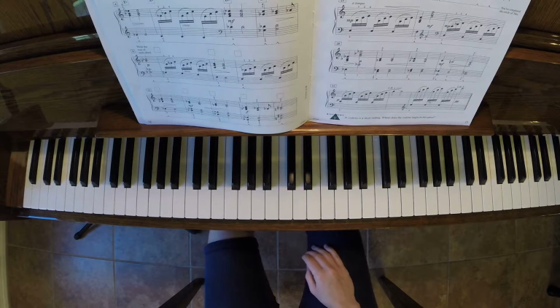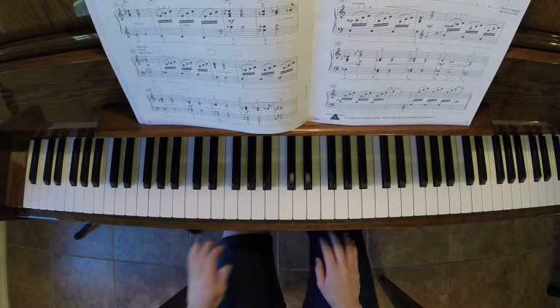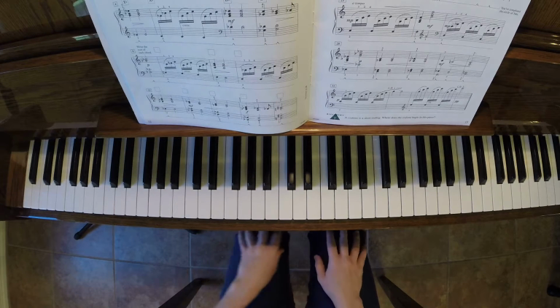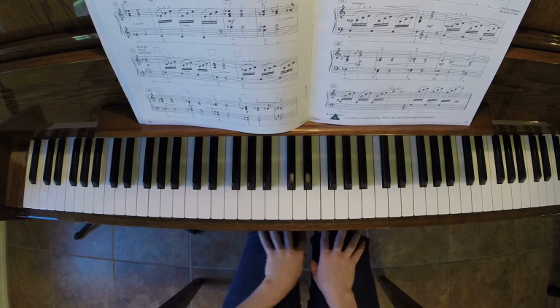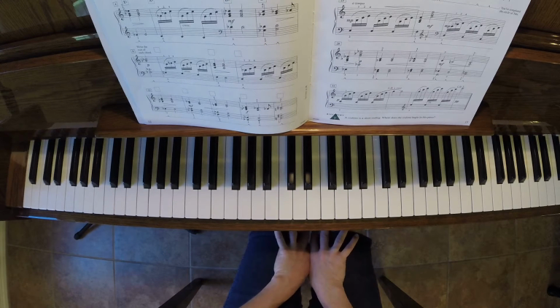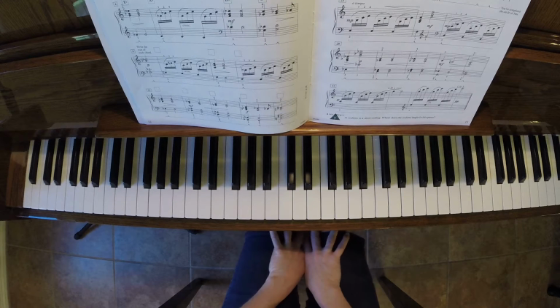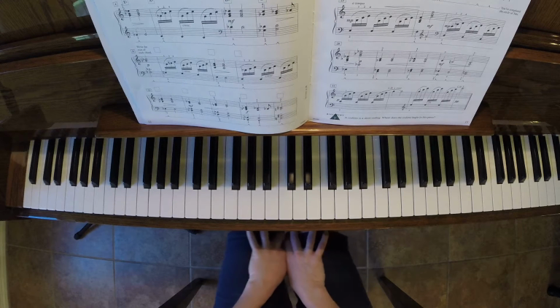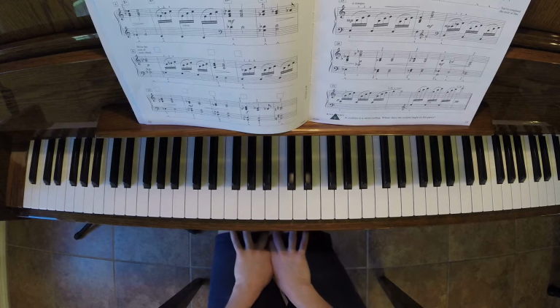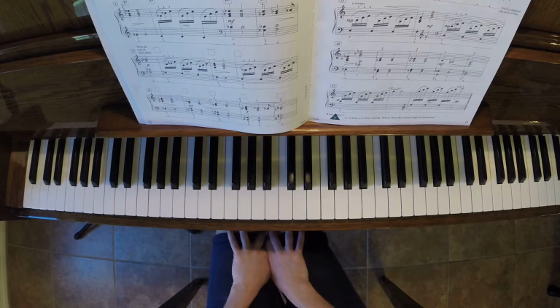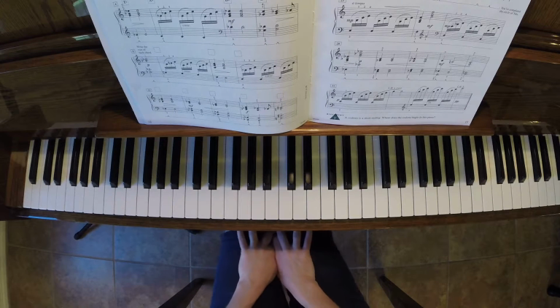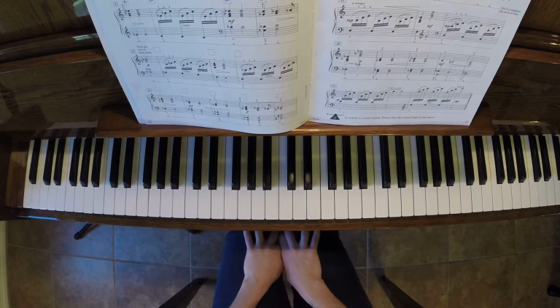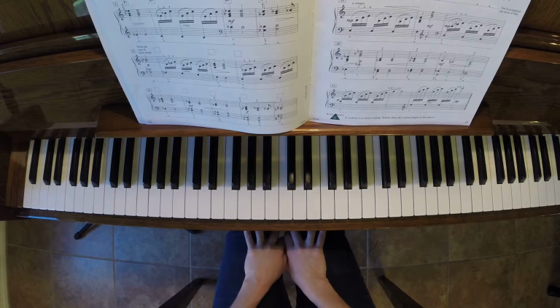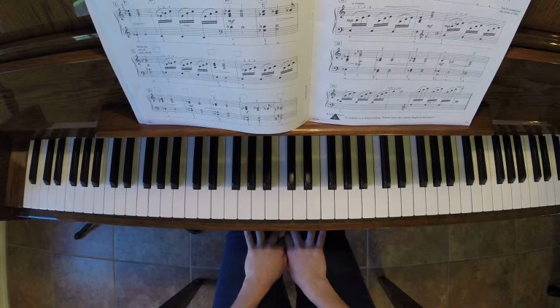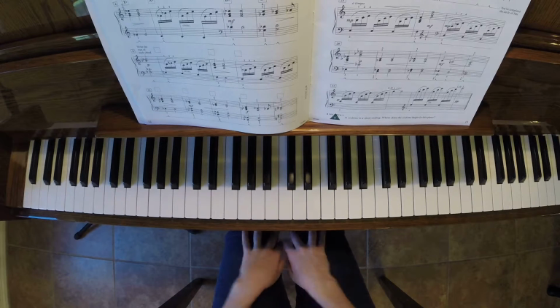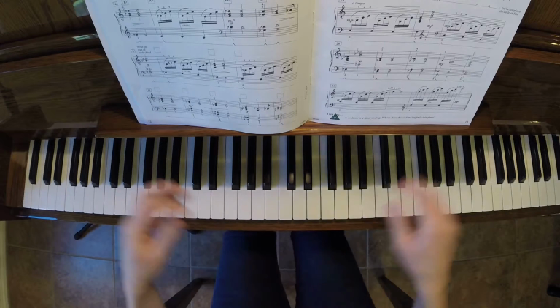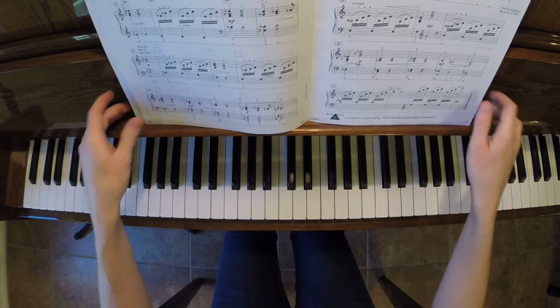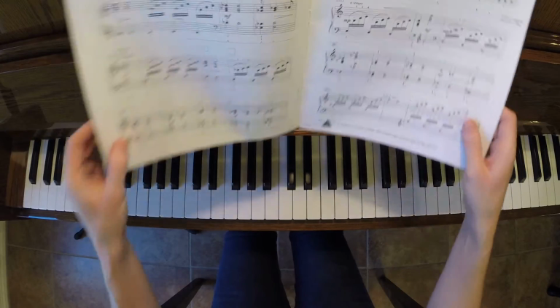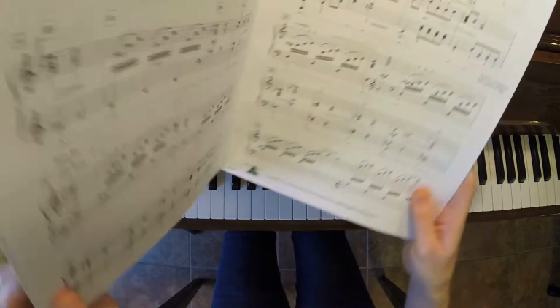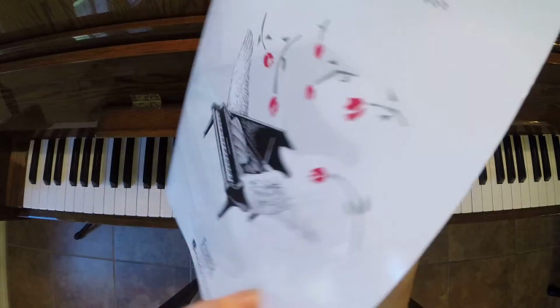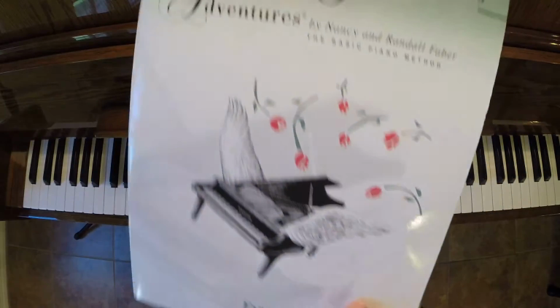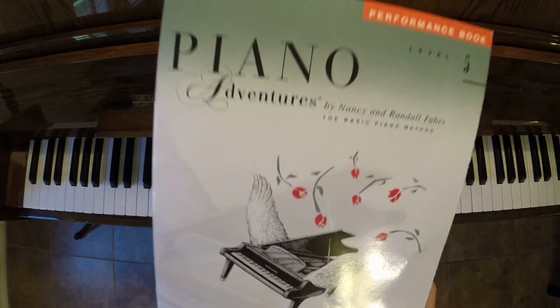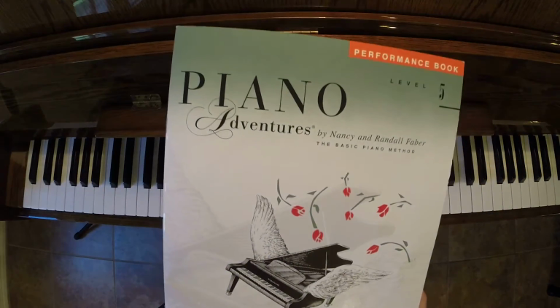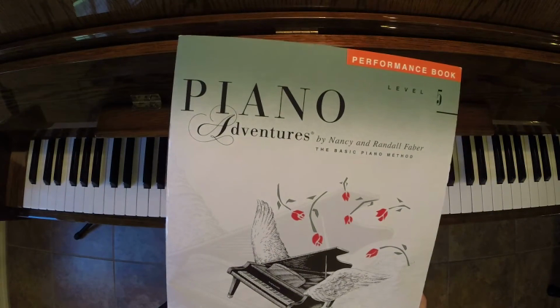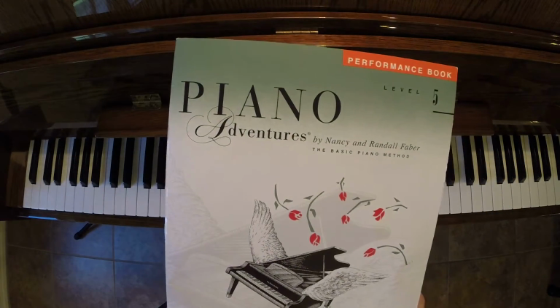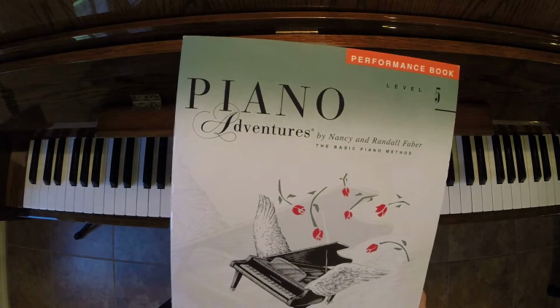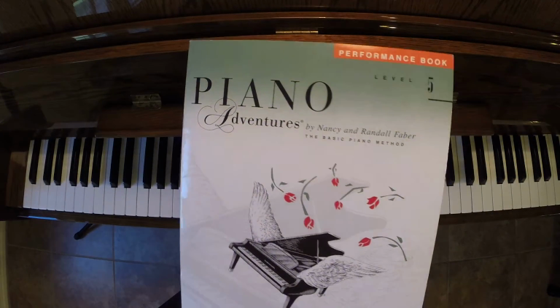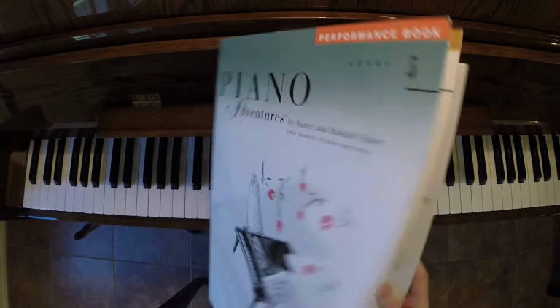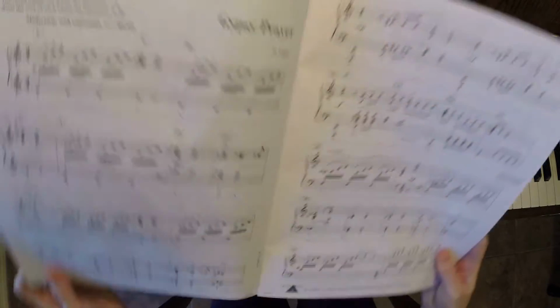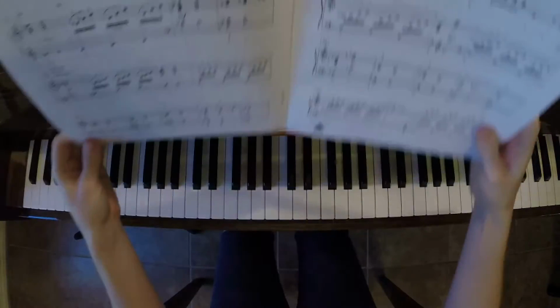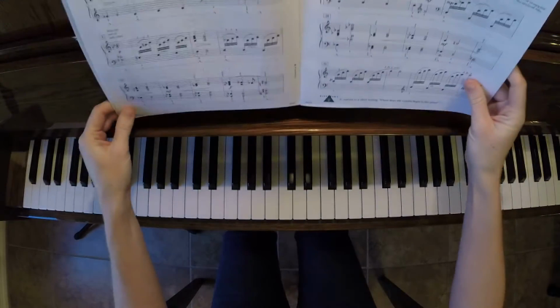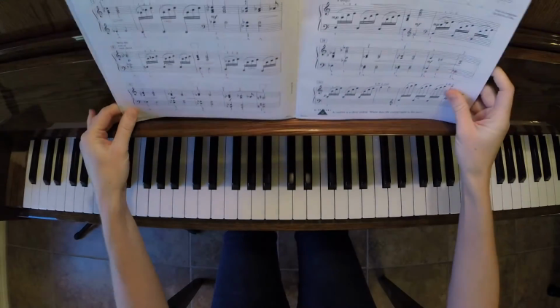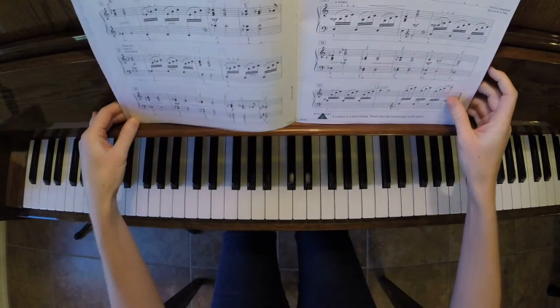Hello everyone! I hope you're having a great day. This is Gypsy Prayer from Piano Adventures Level 5 Performance Book.